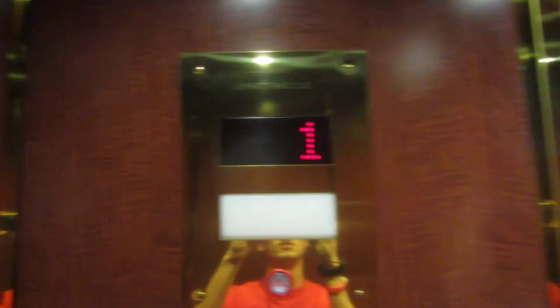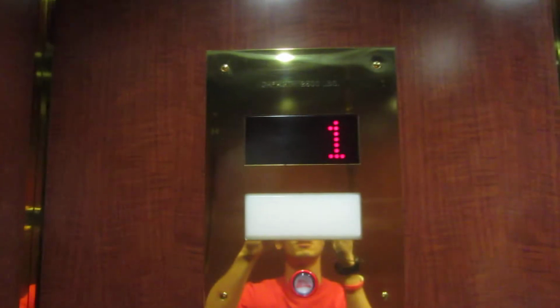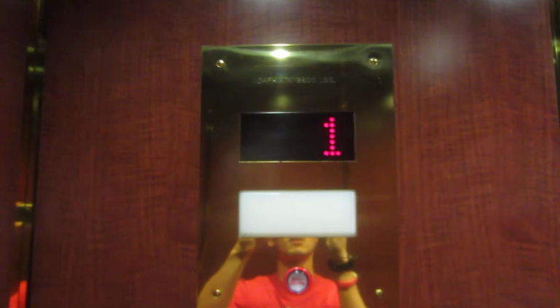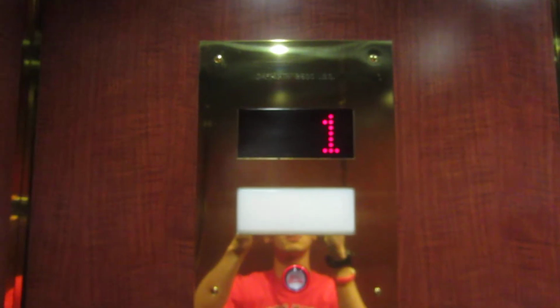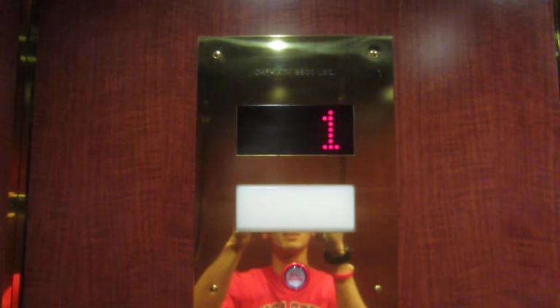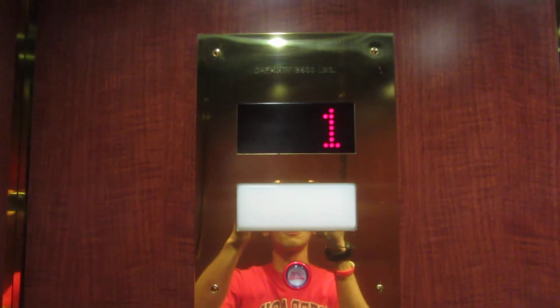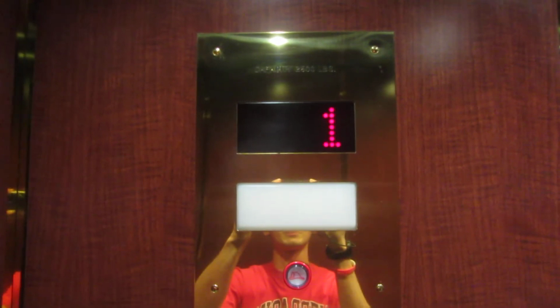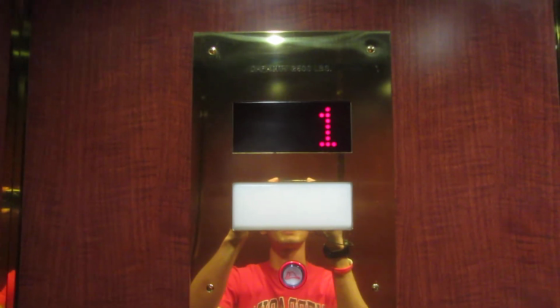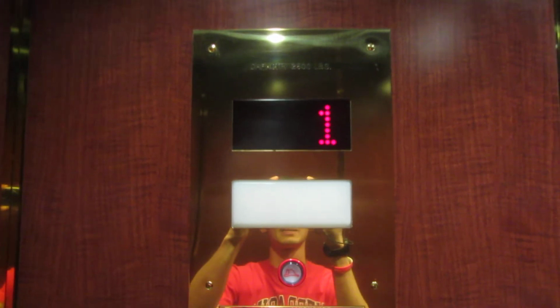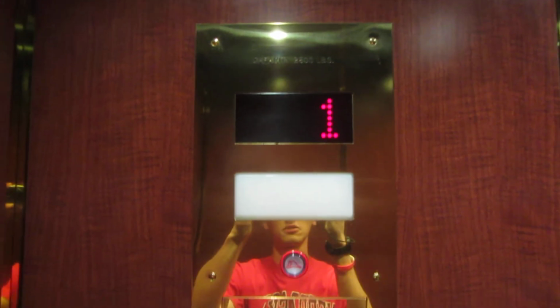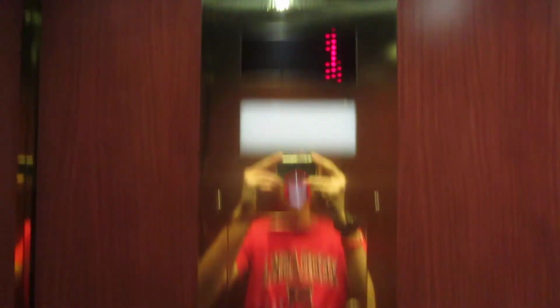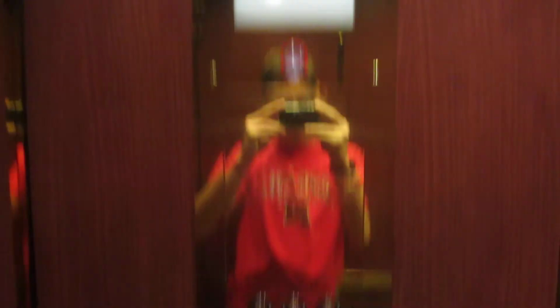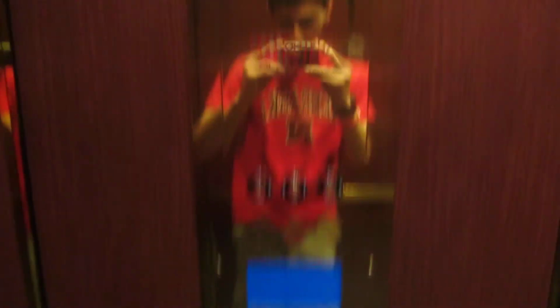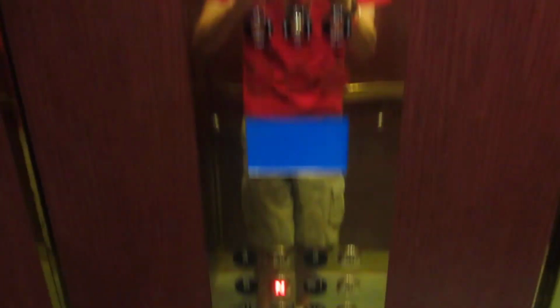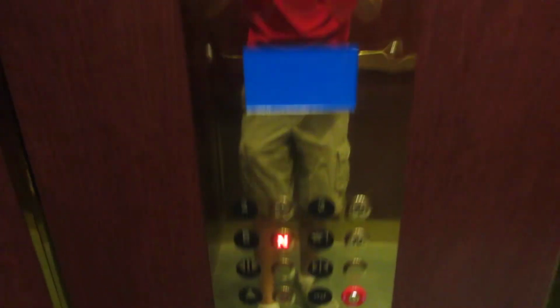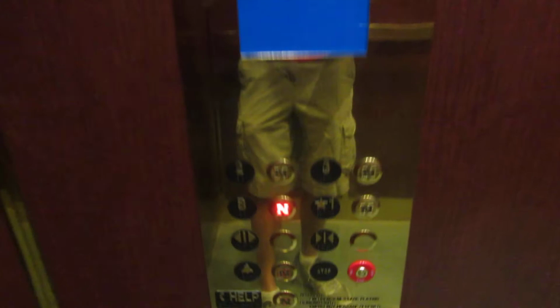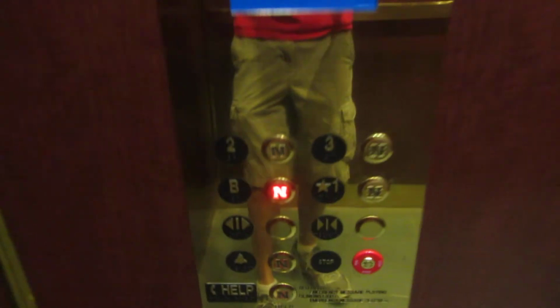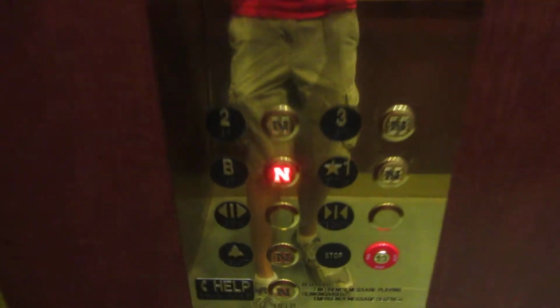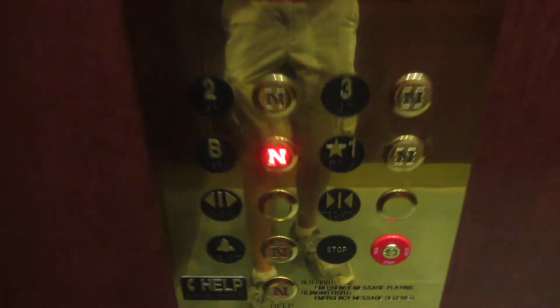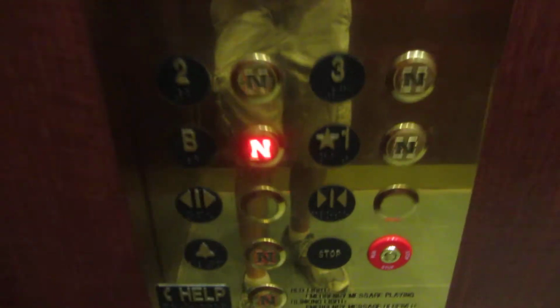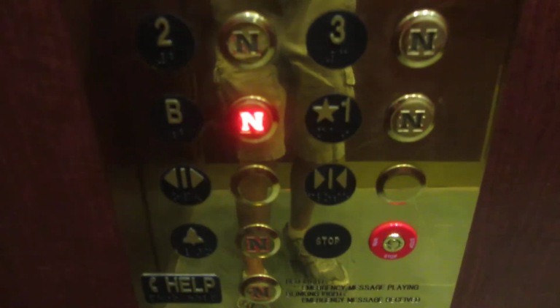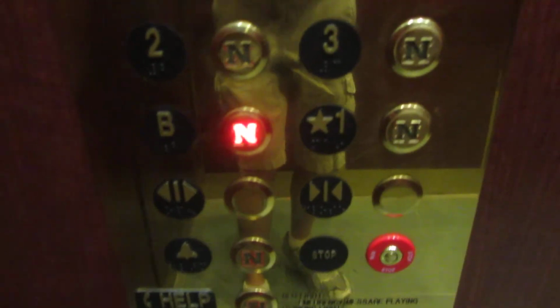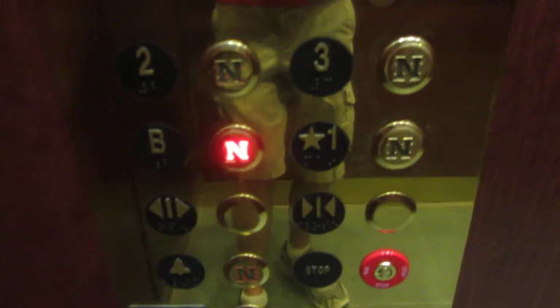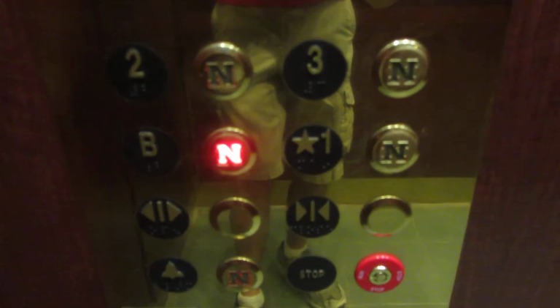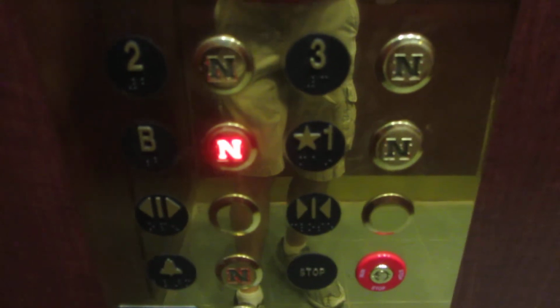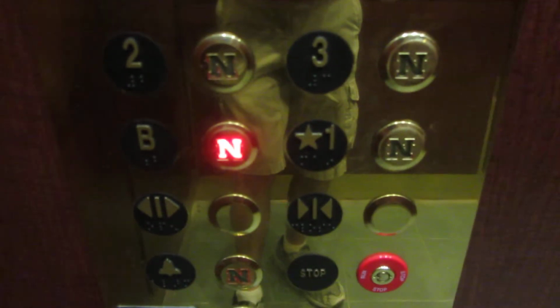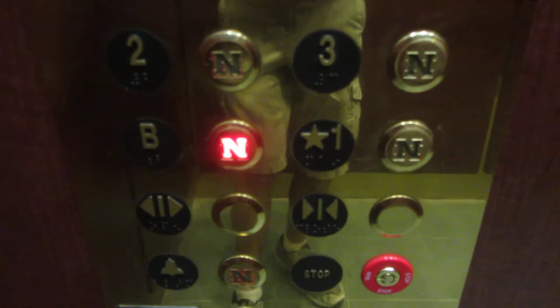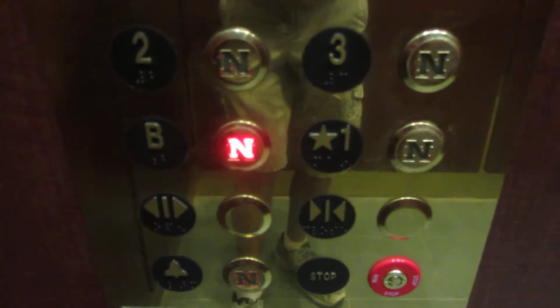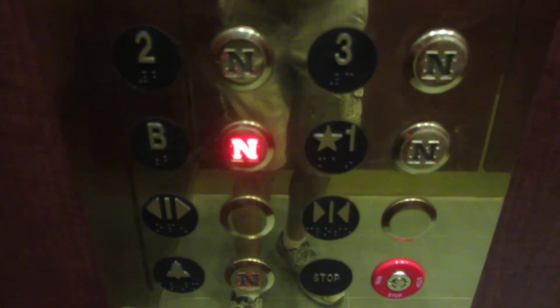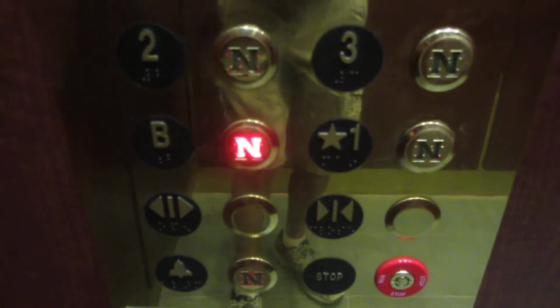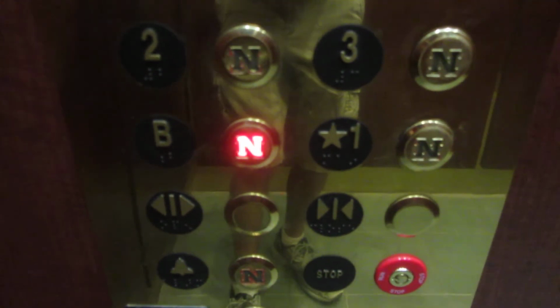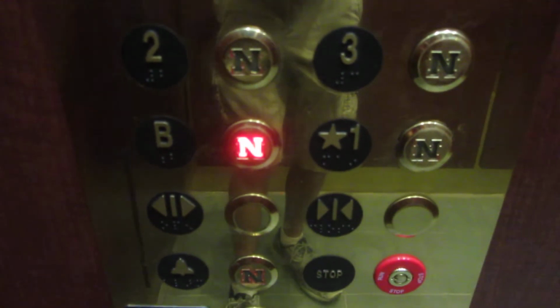This looks like a Weston house, modernized by Montgomery. Look at these fixtures.